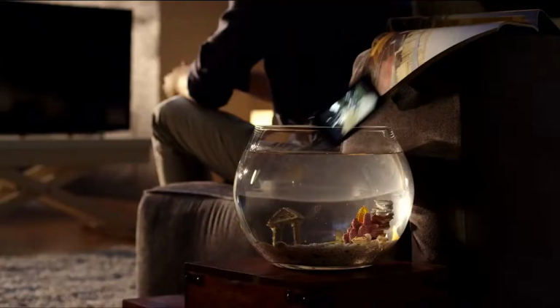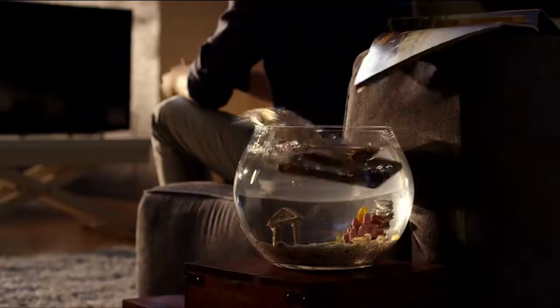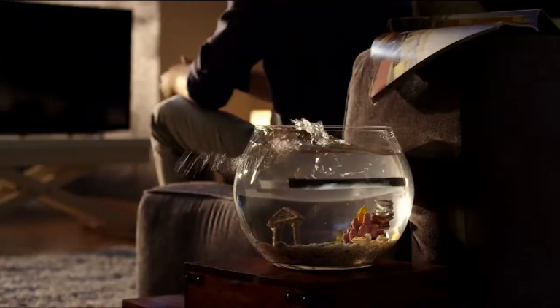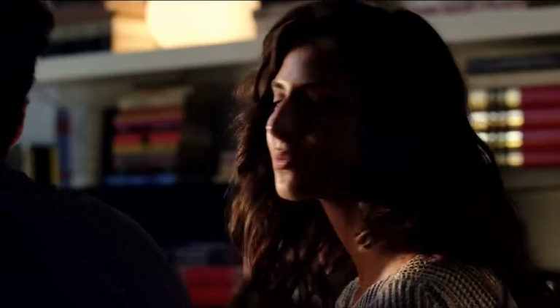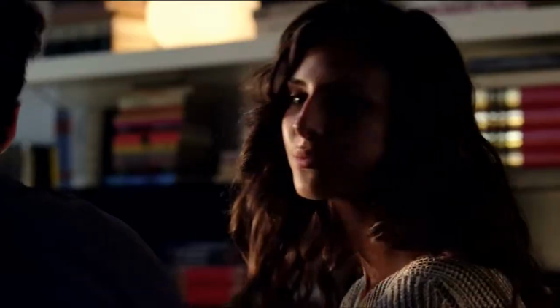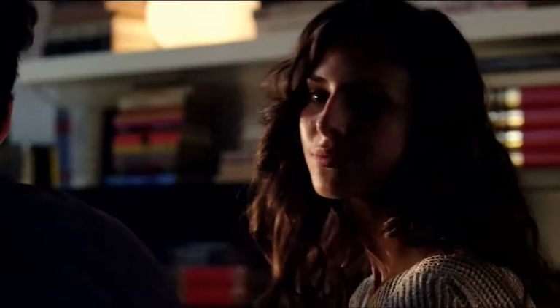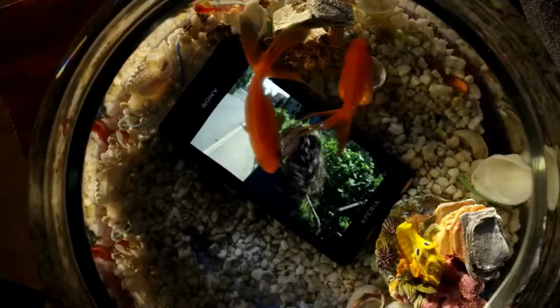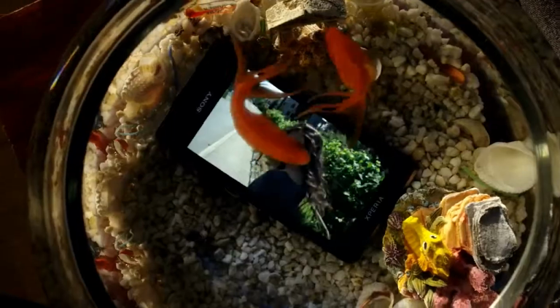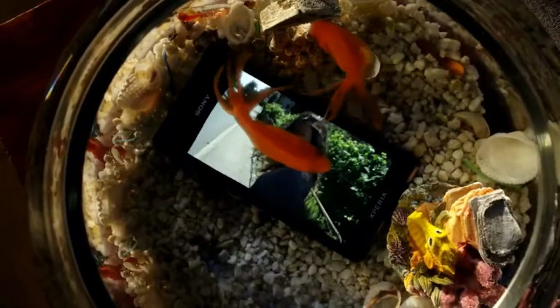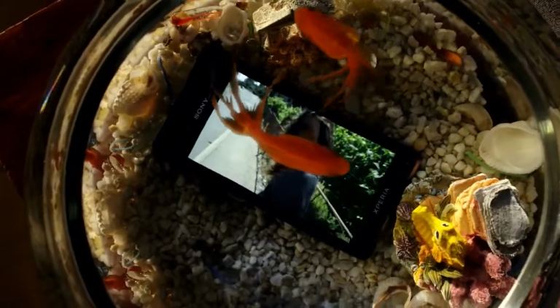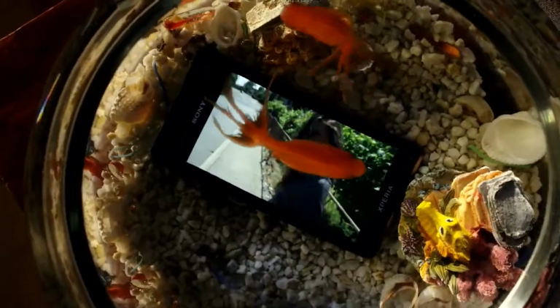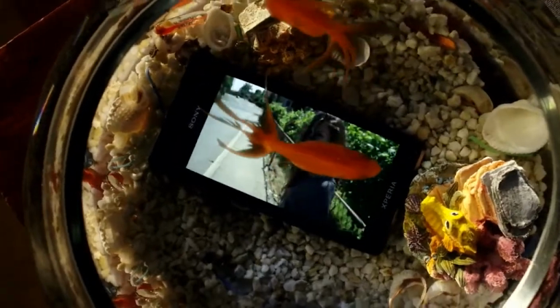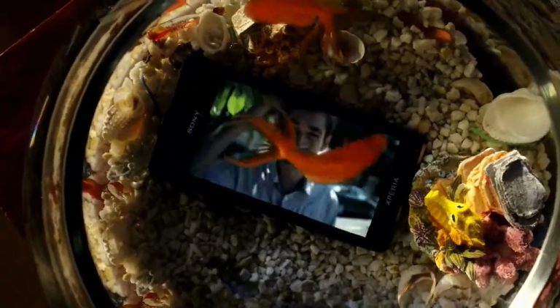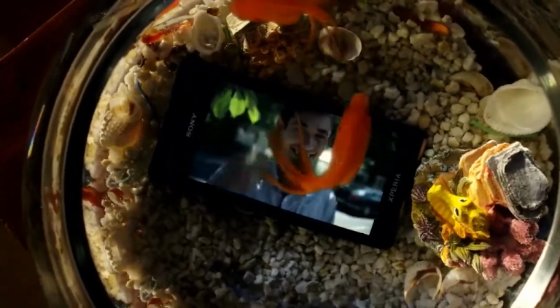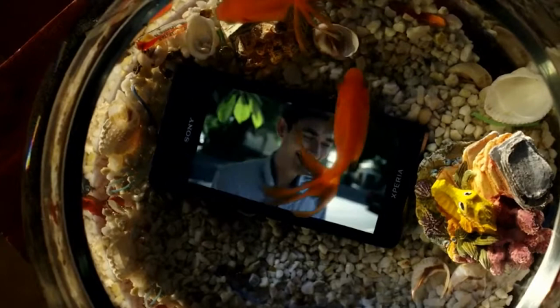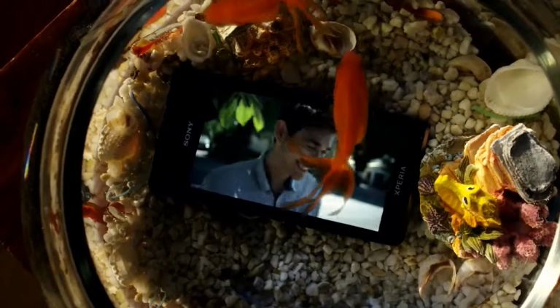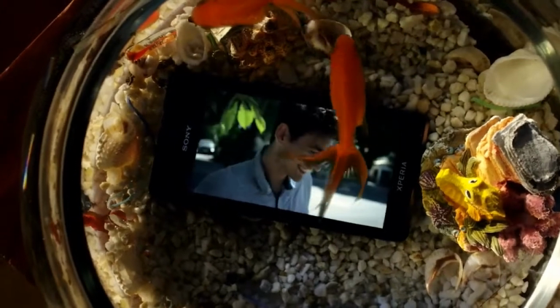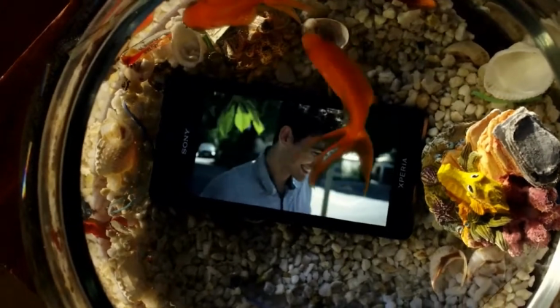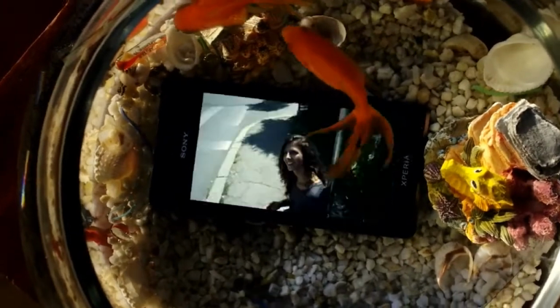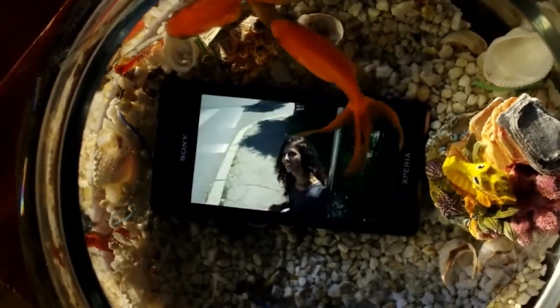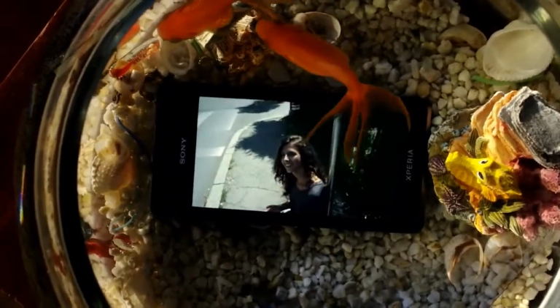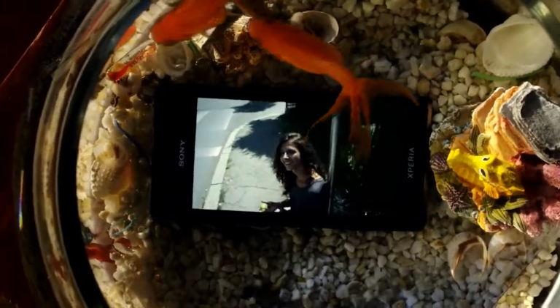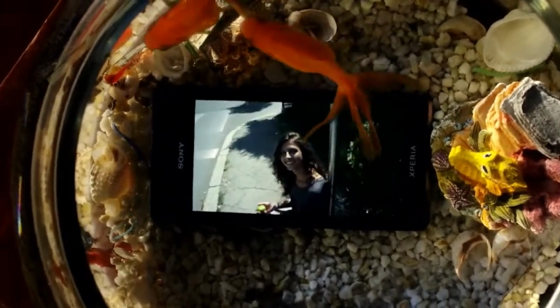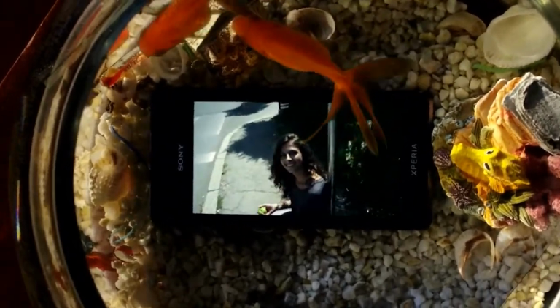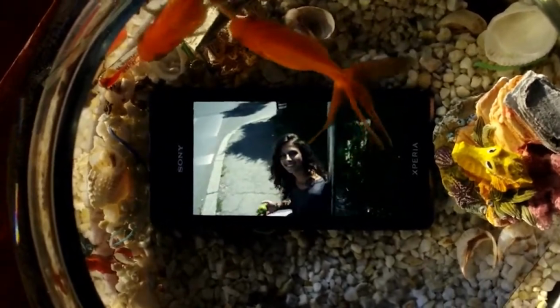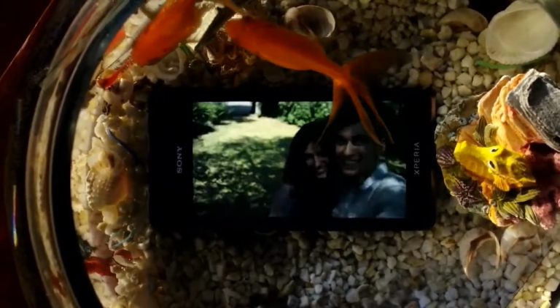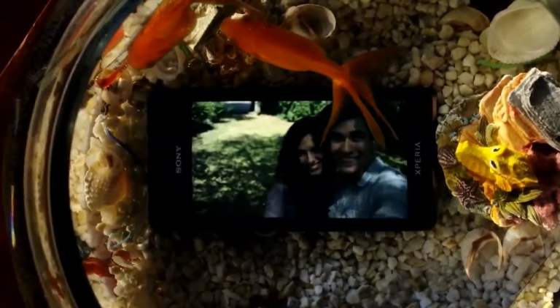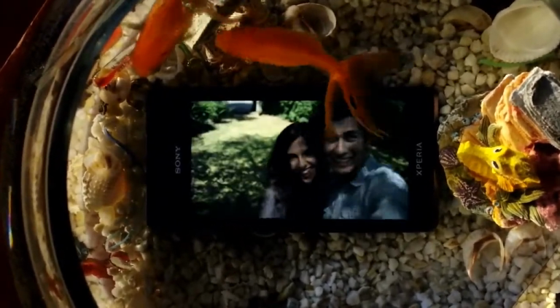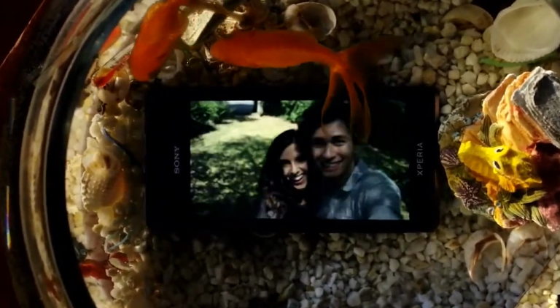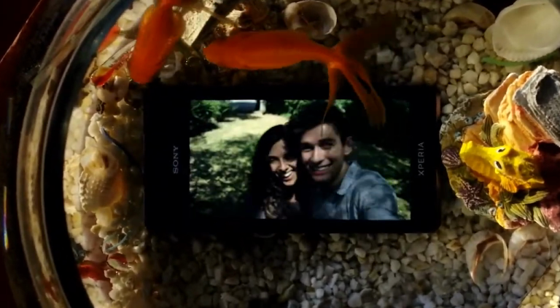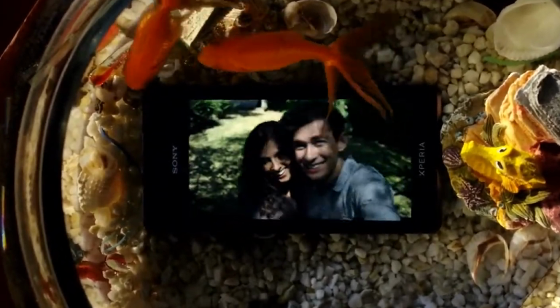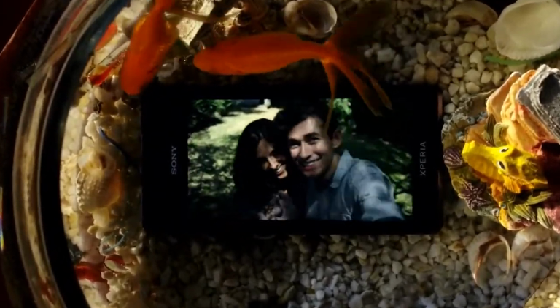Yes, Xperia V is water resistant. Now that is something.